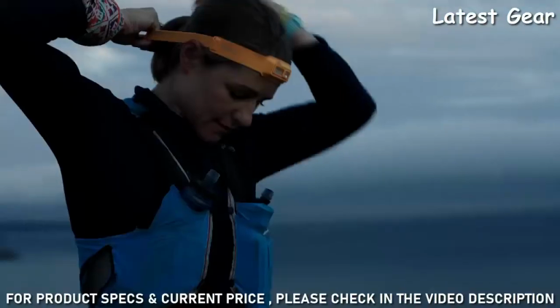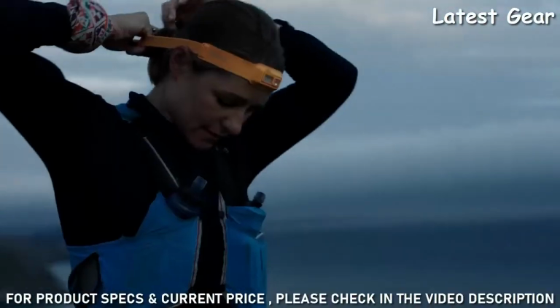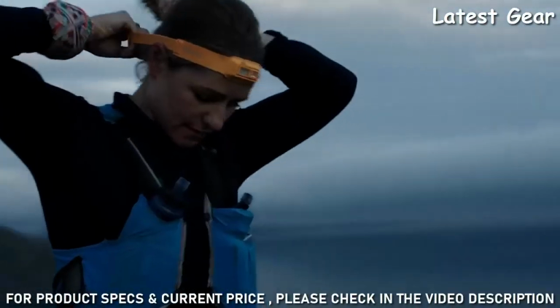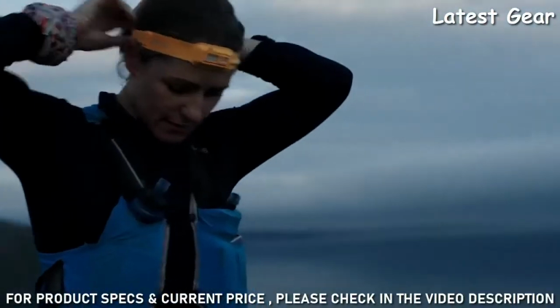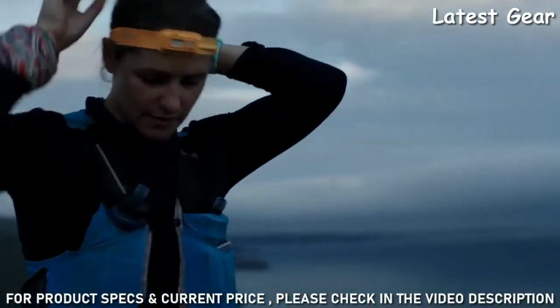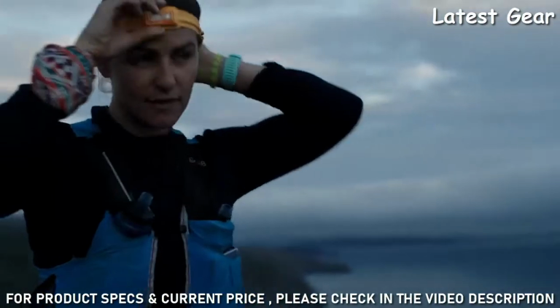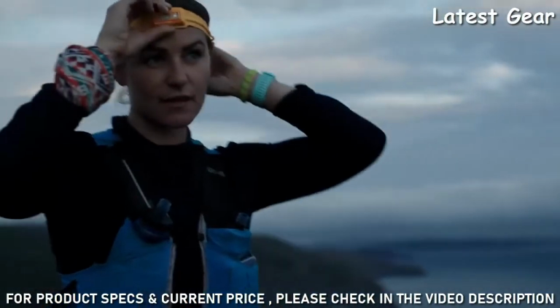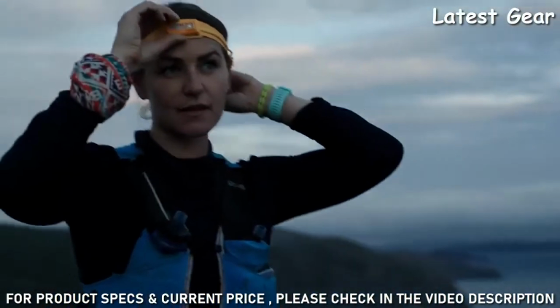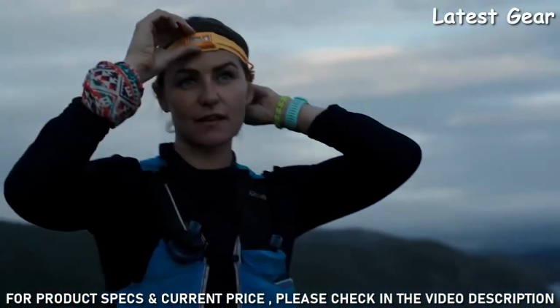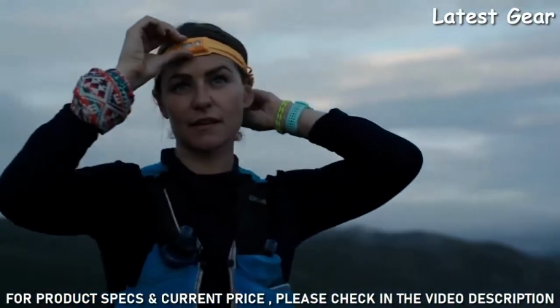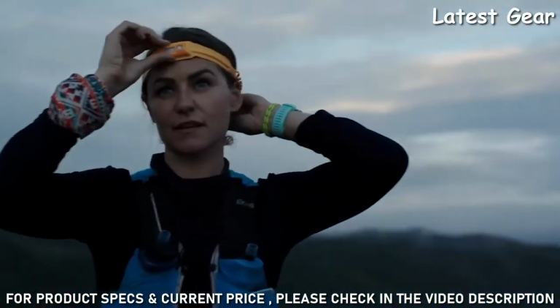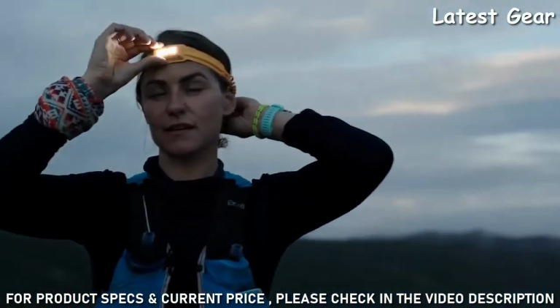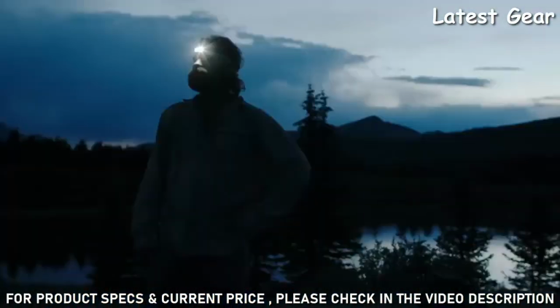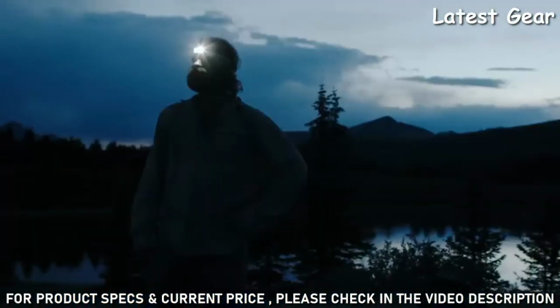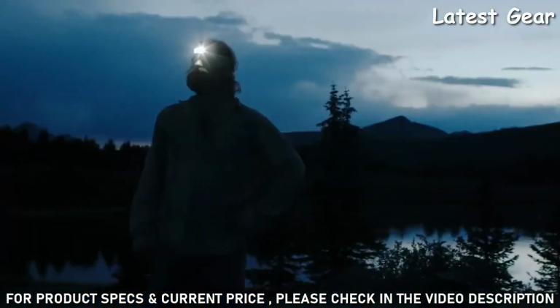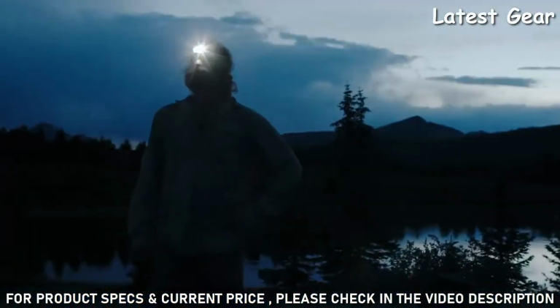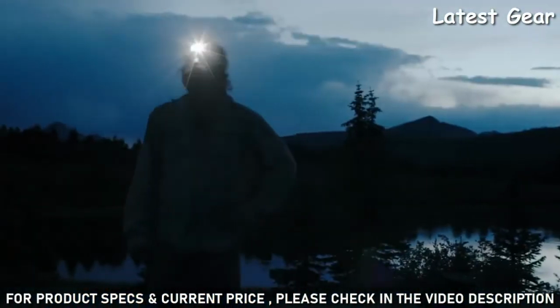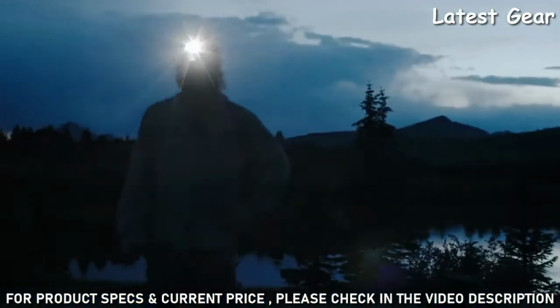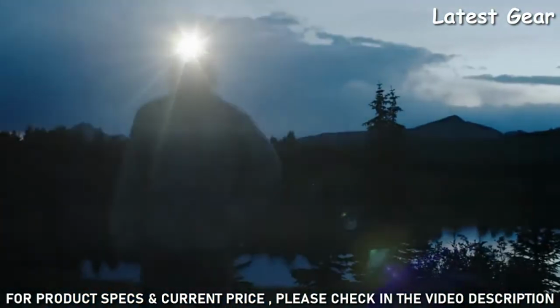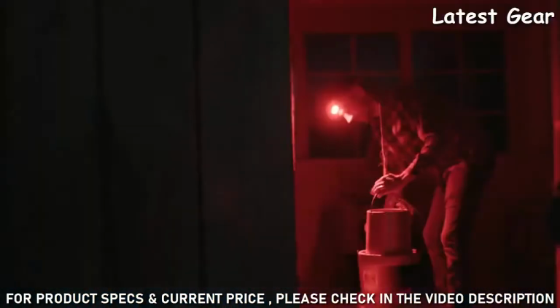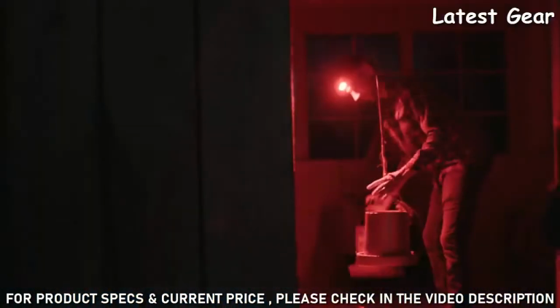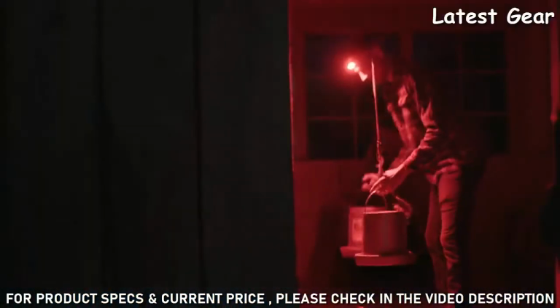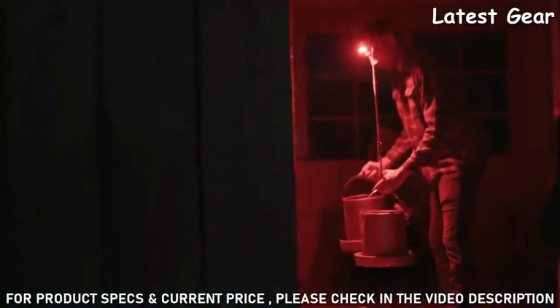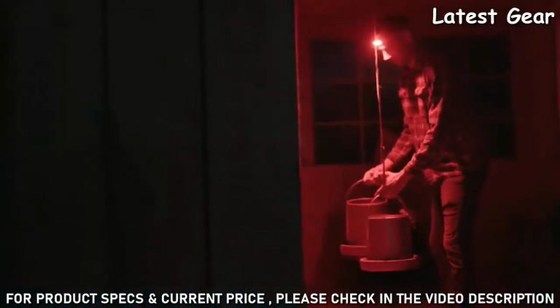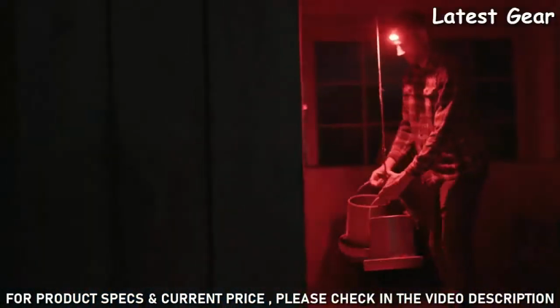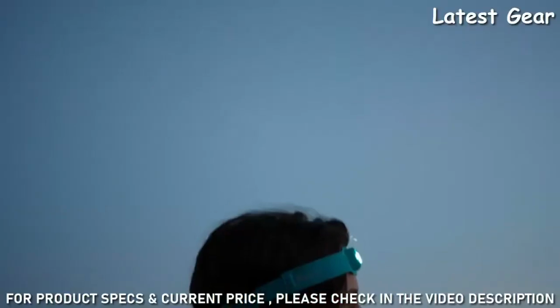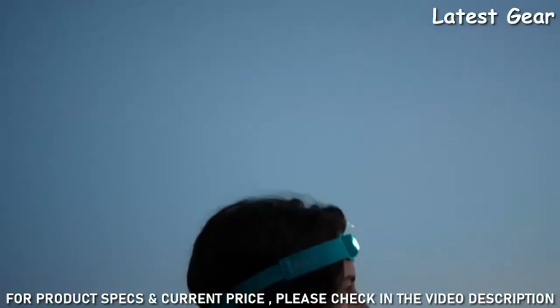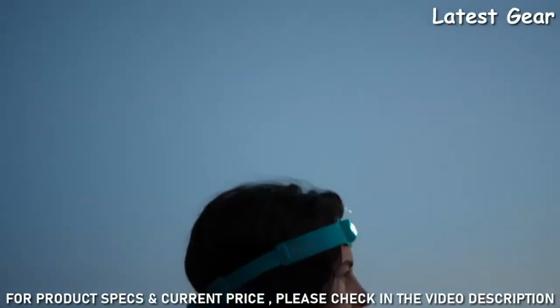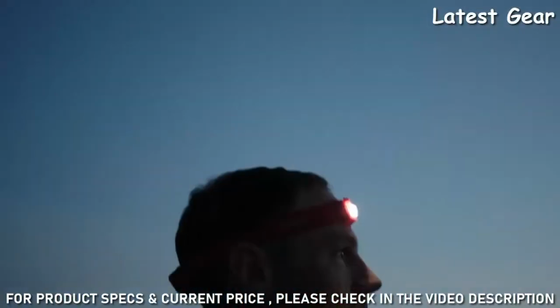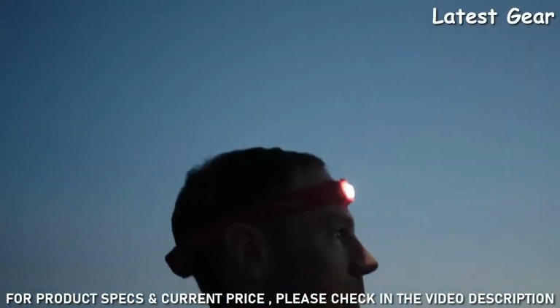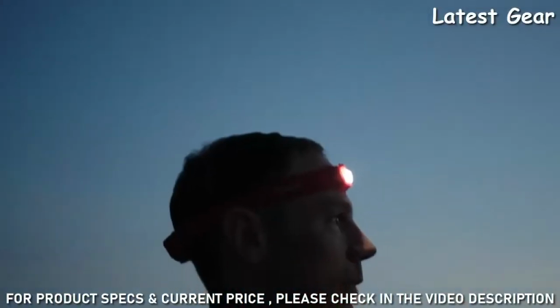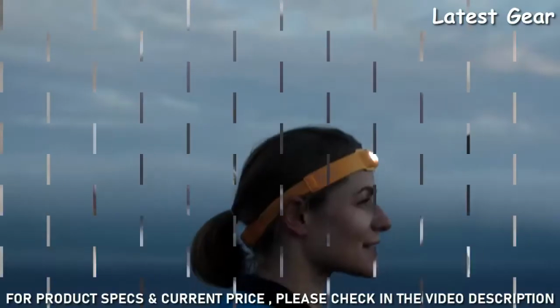Need a headlamp that feels great, stays put, and gets the job done wherever you may be? The BioLite headlamp delivers.